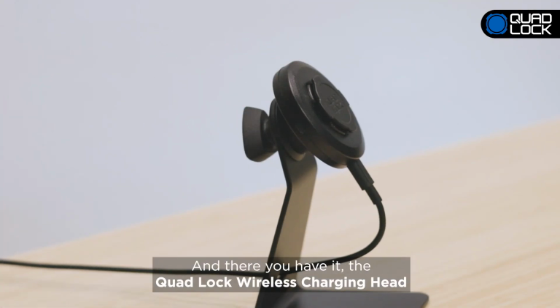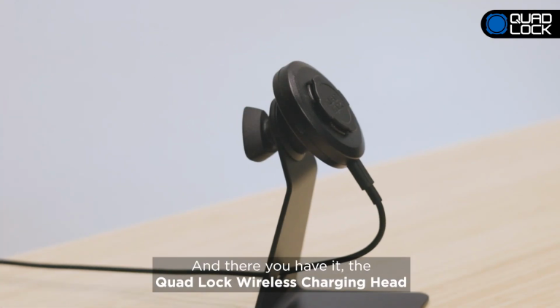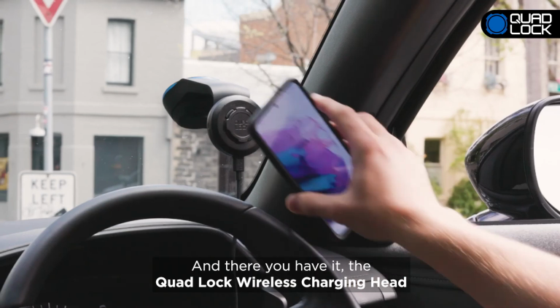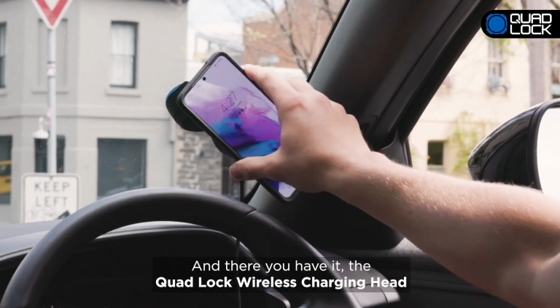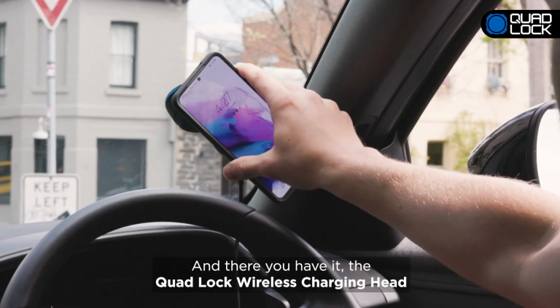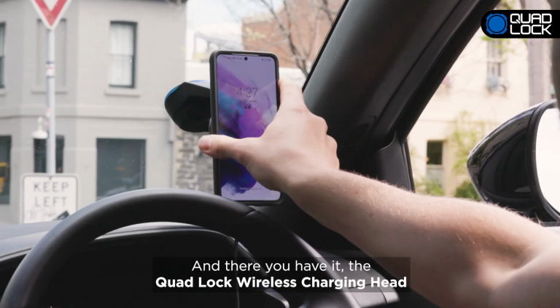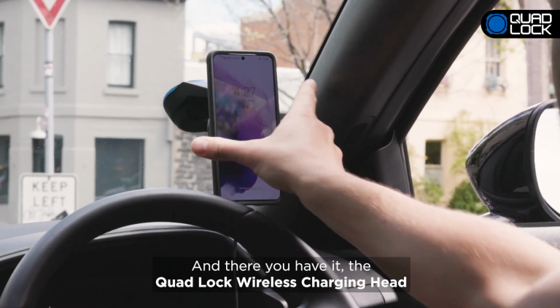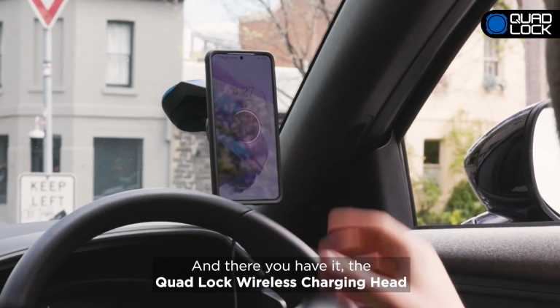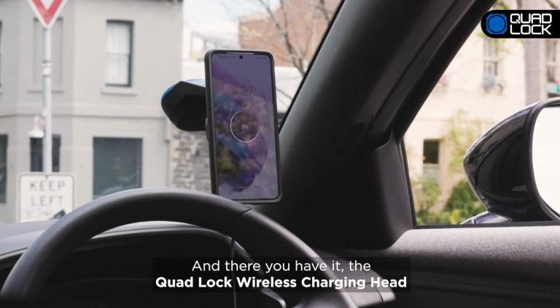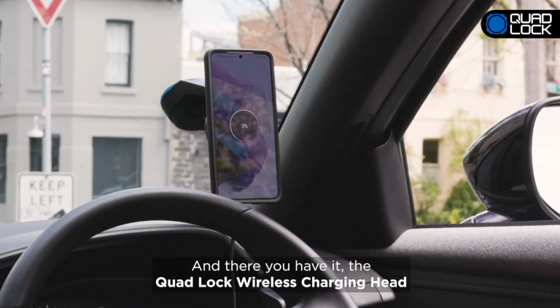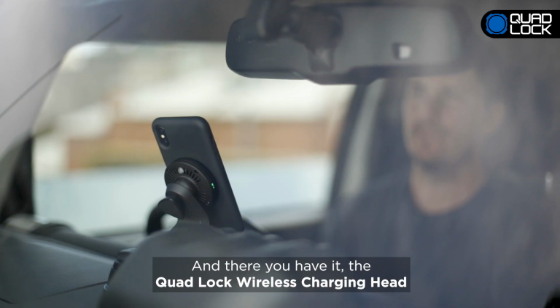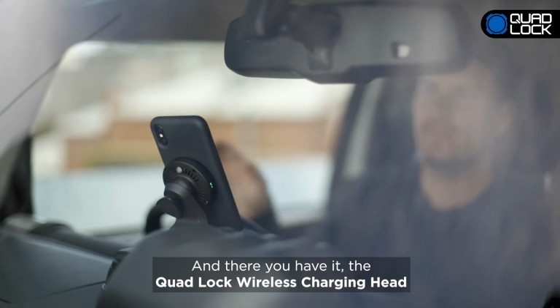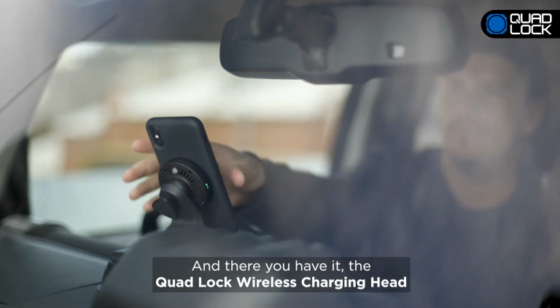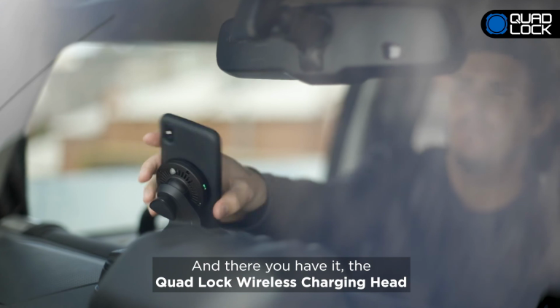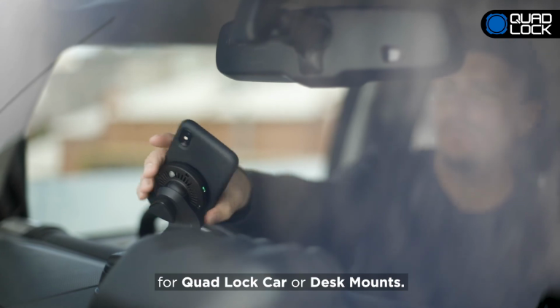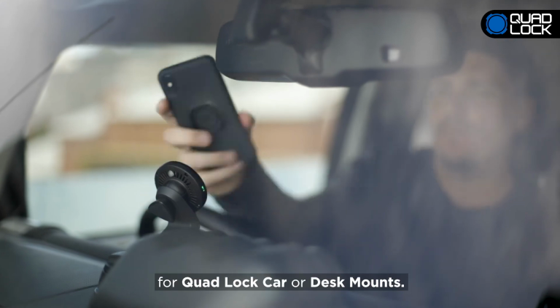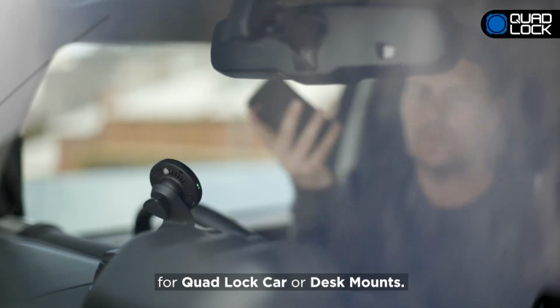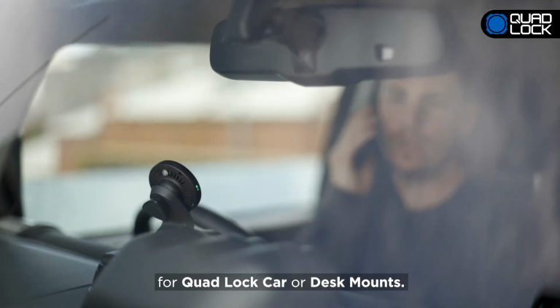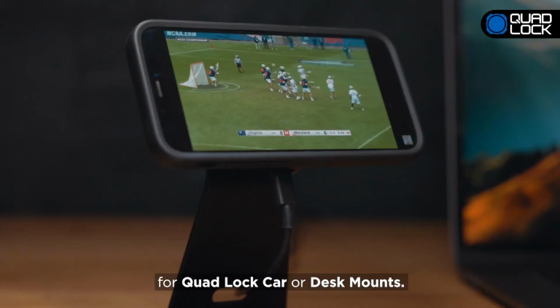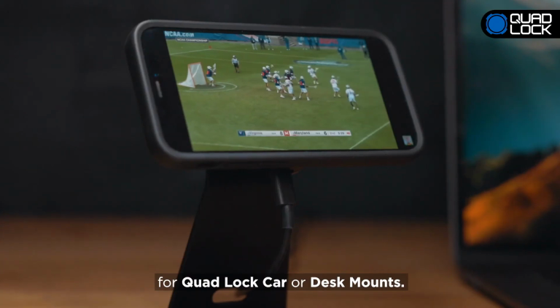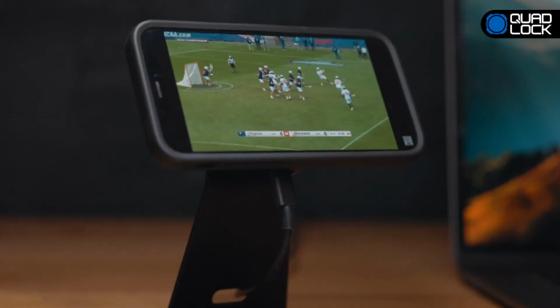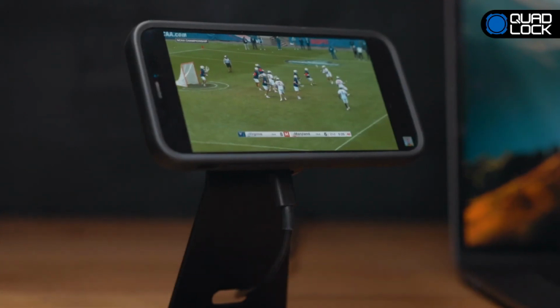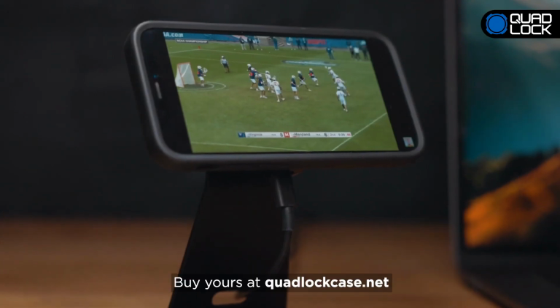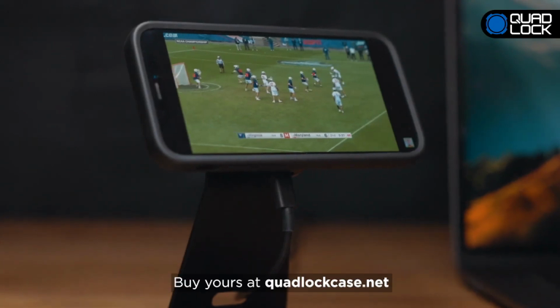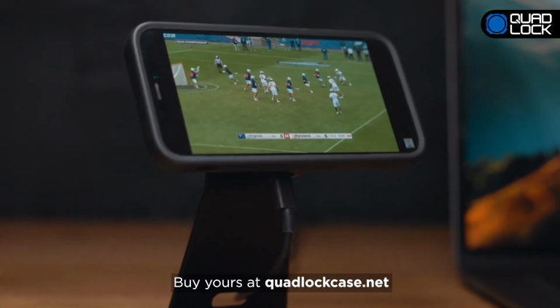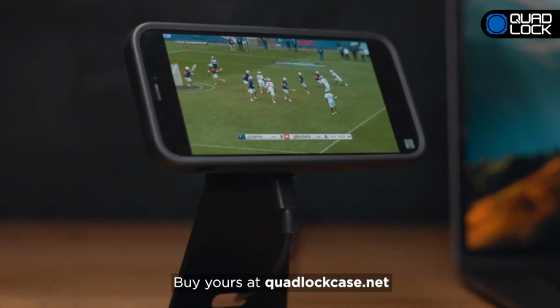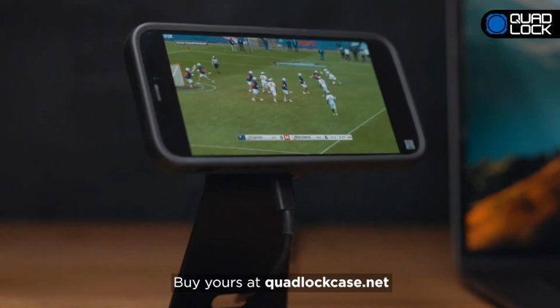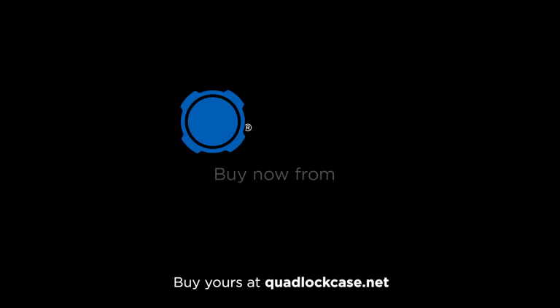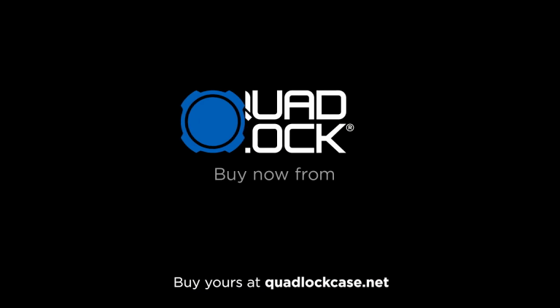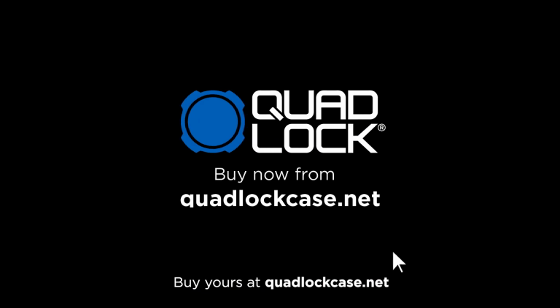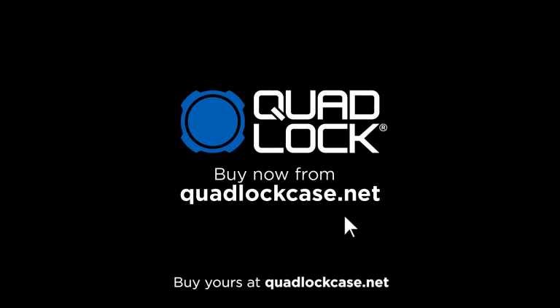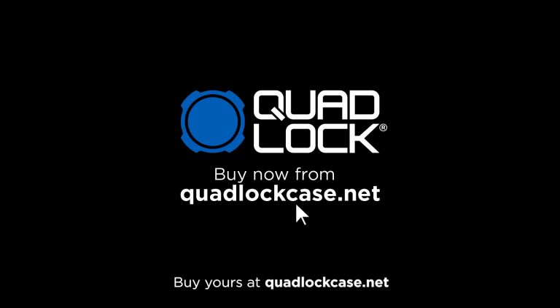And there you have it! The QuadLock Wireless Charging Head for QuadLock Car or Desk Mounts. Buy yours at QuadLockCase.net.